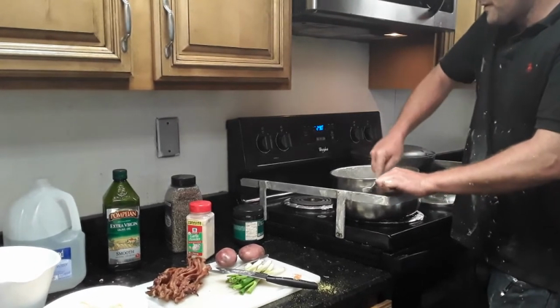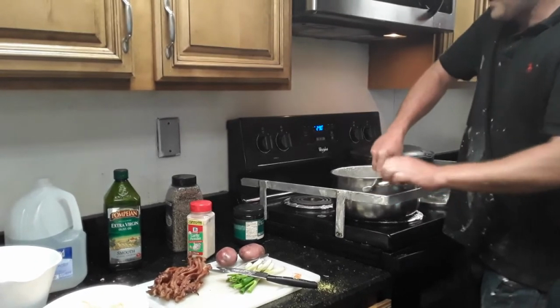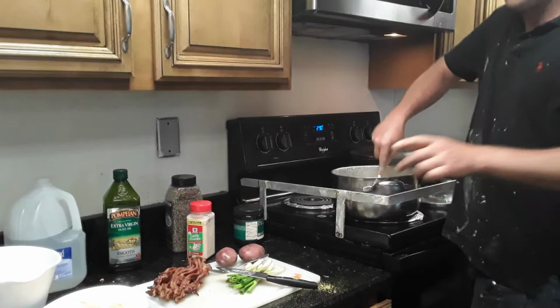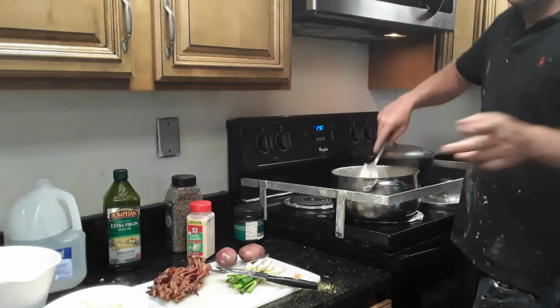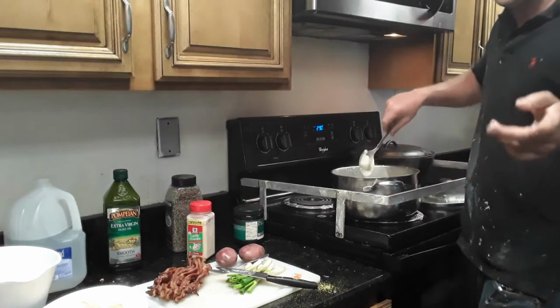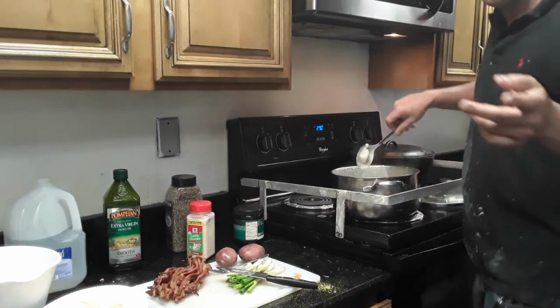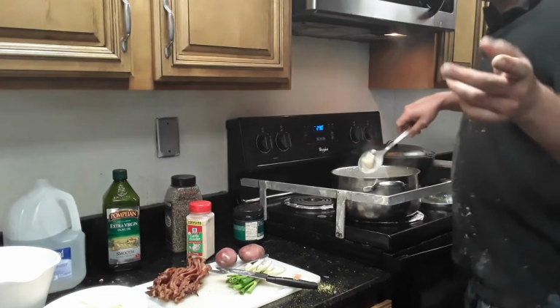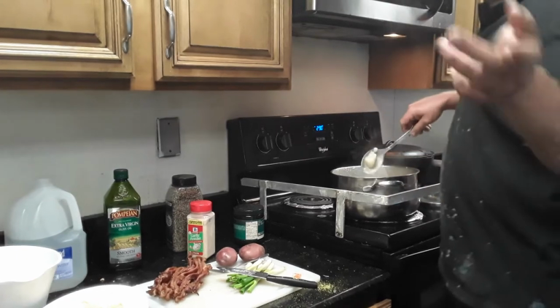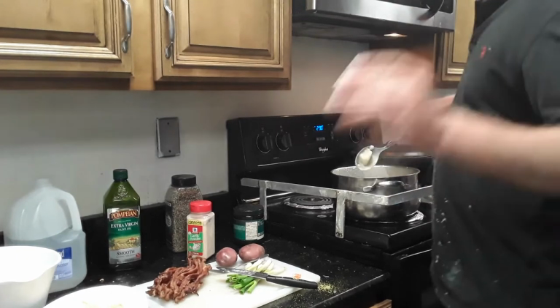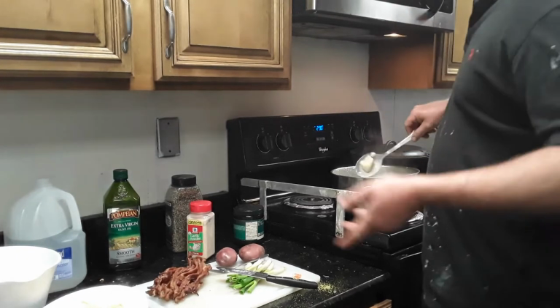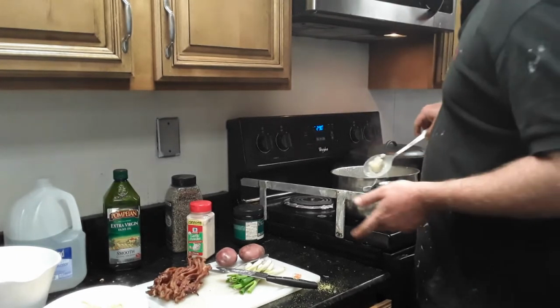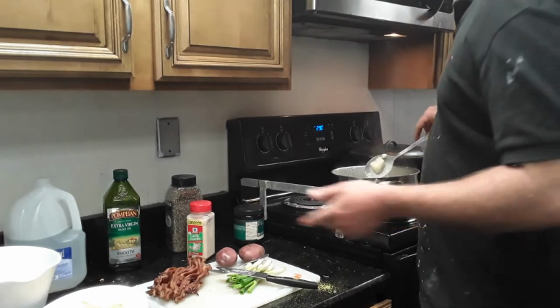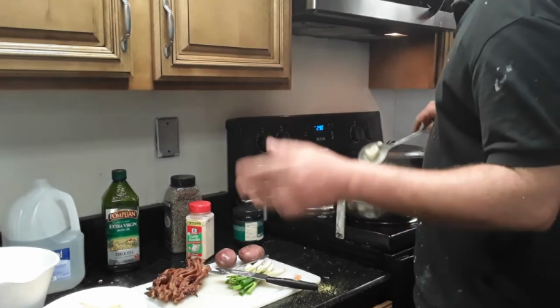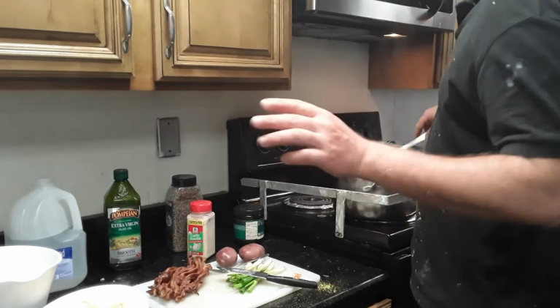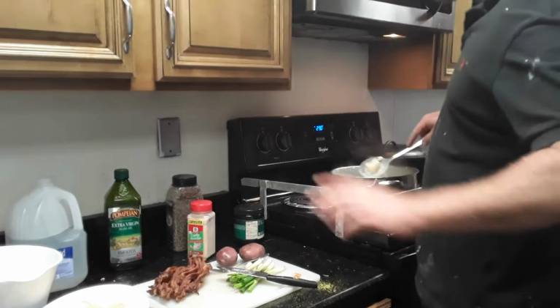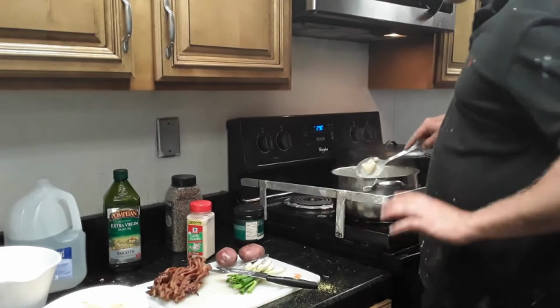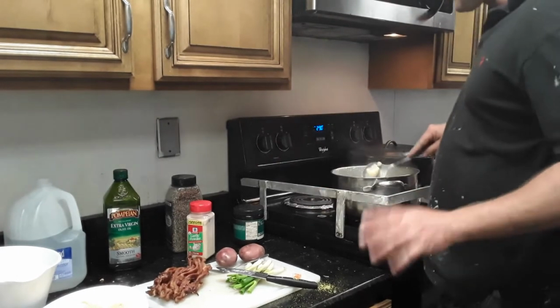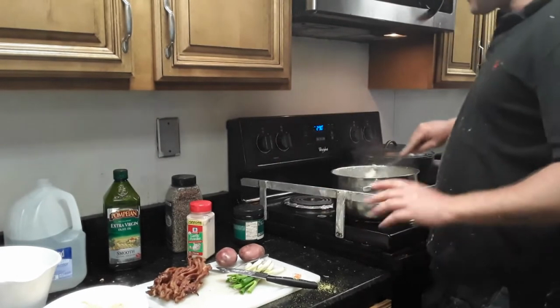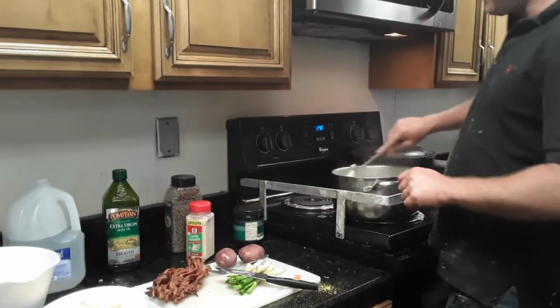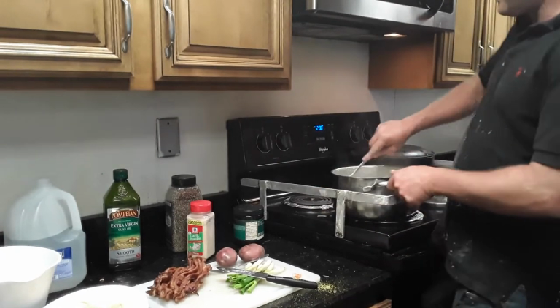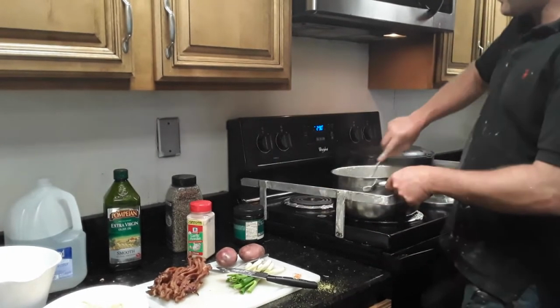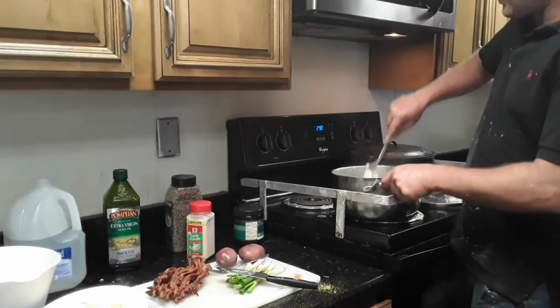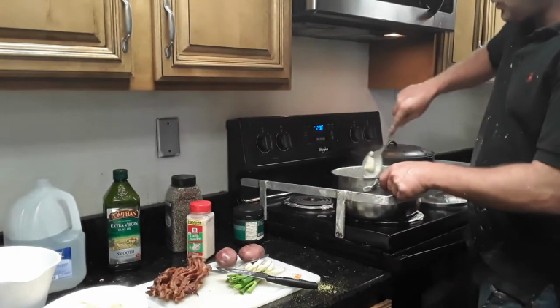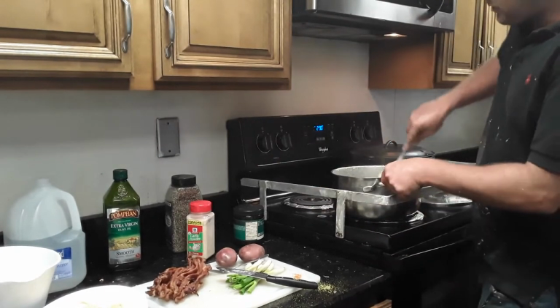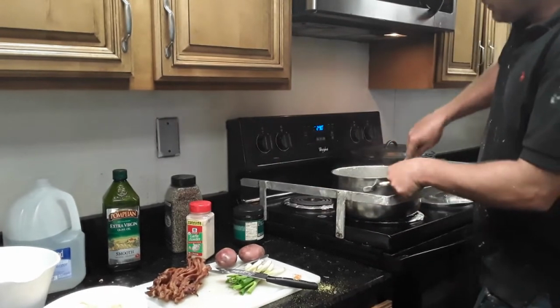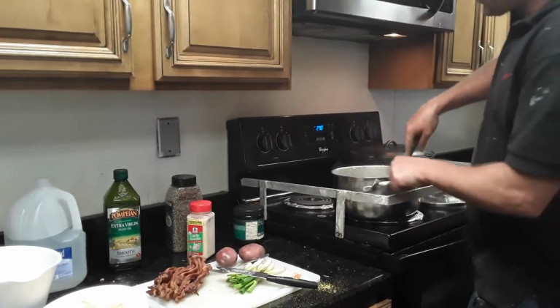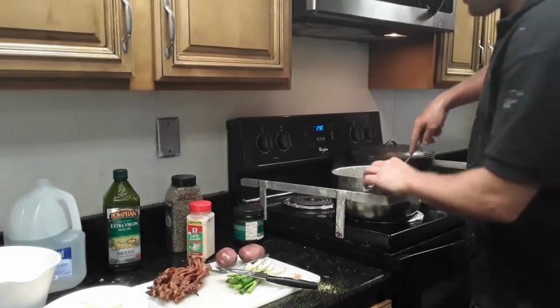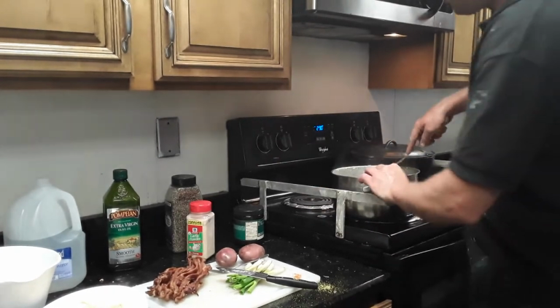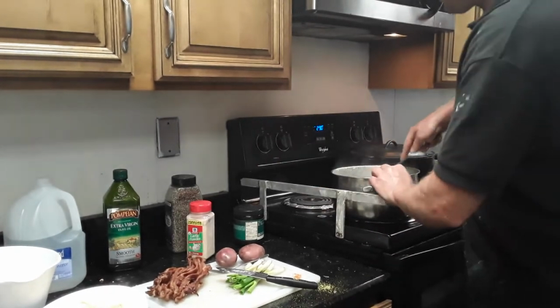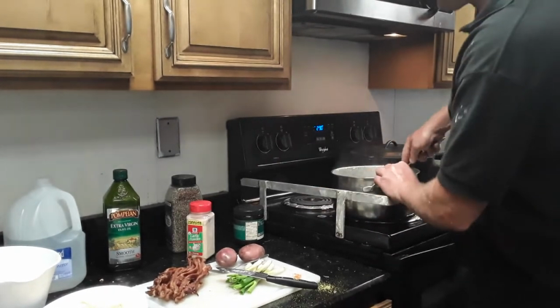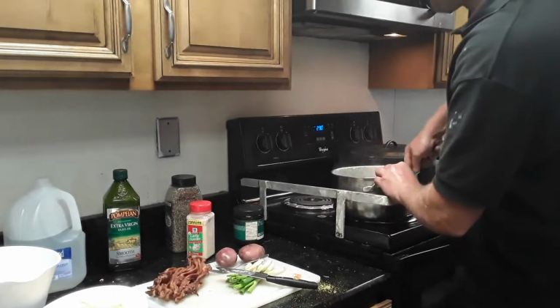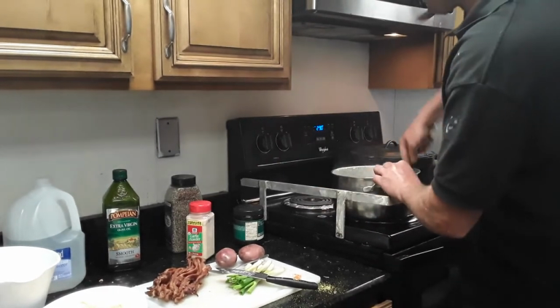Y'all are gonna have to set the phone down while I mash them up. If anybody's ever had a twice baked potato, this is similar to a twice baked potato but it's just mashed potato.